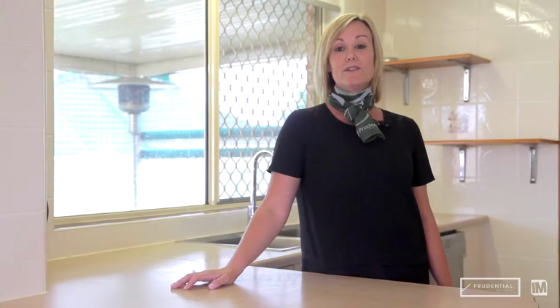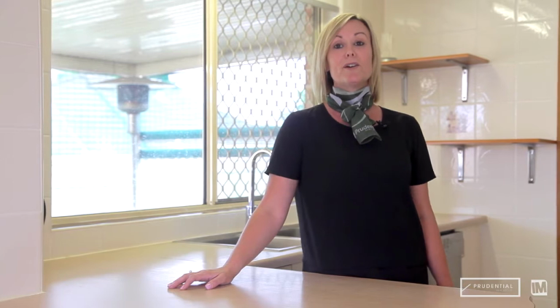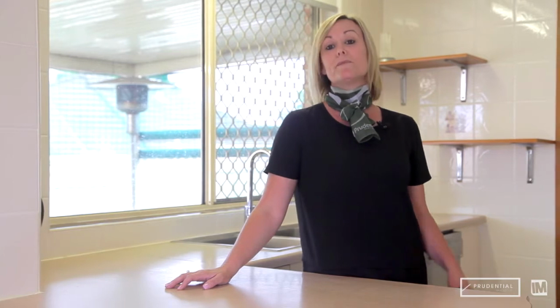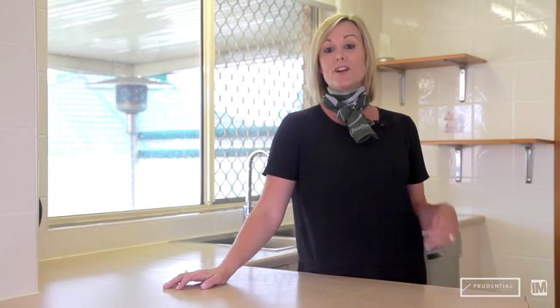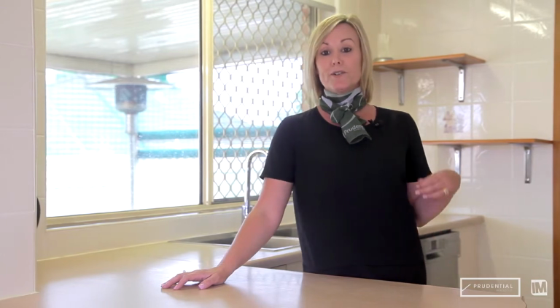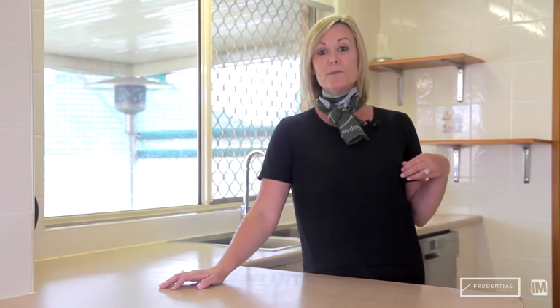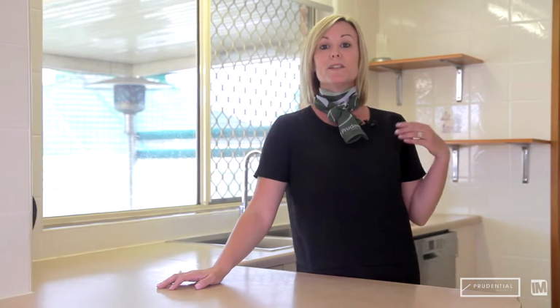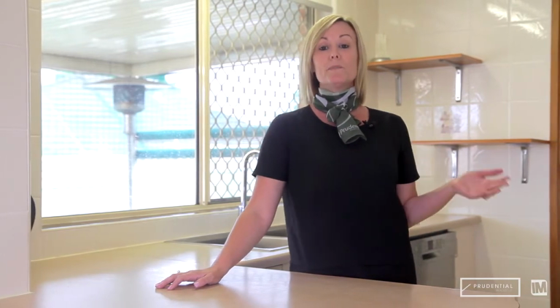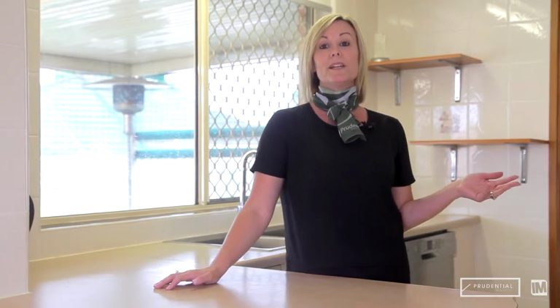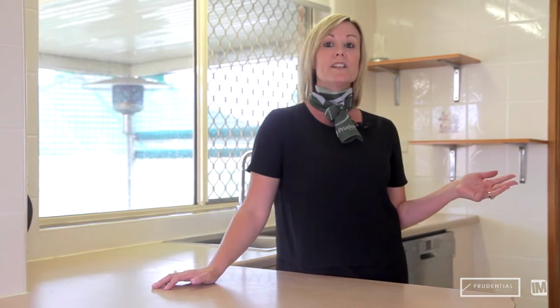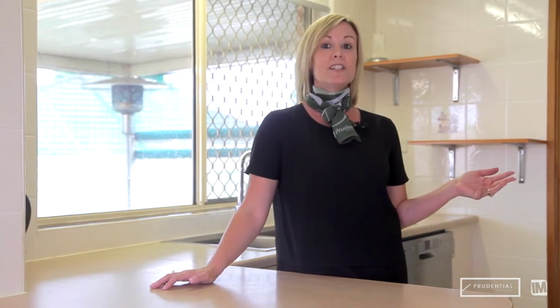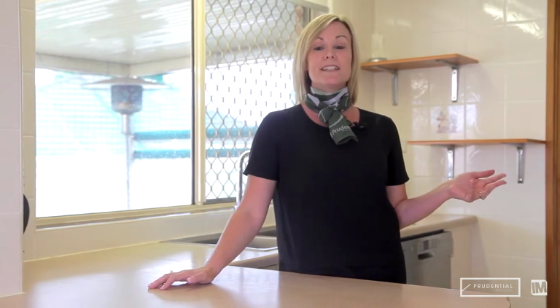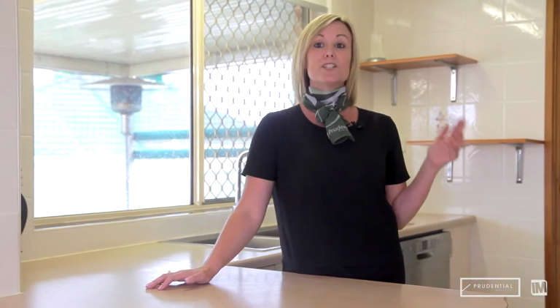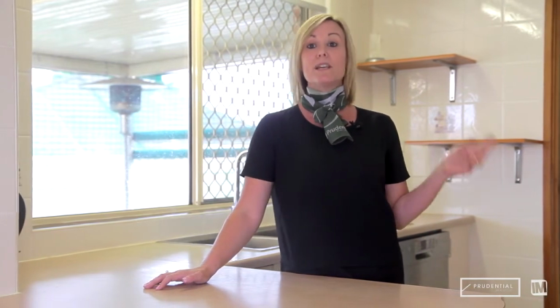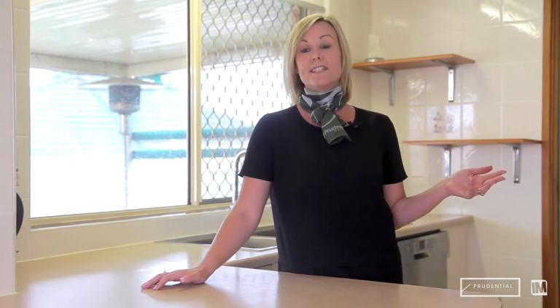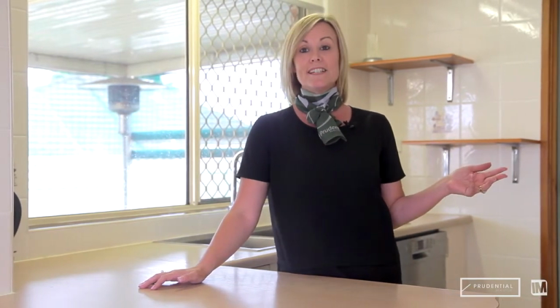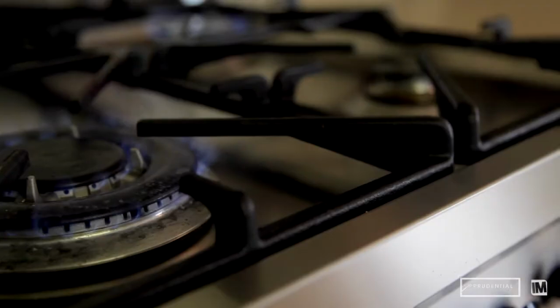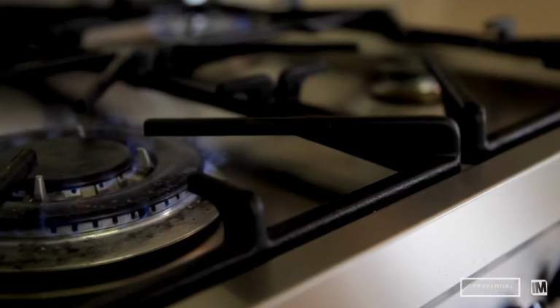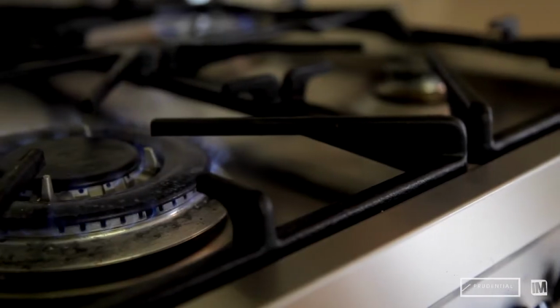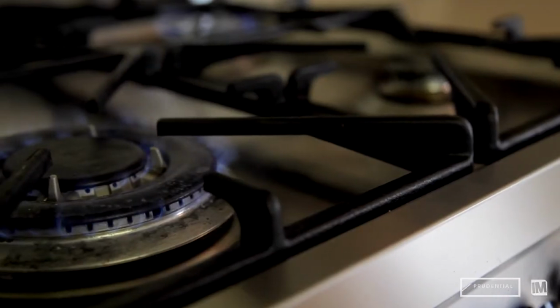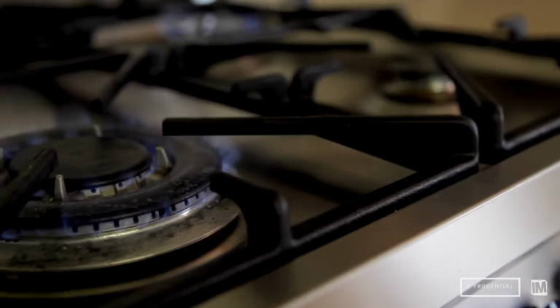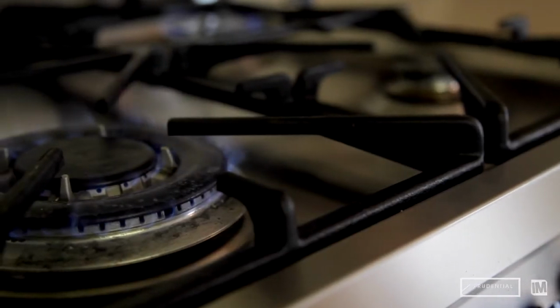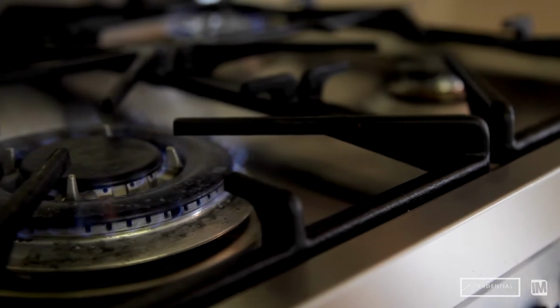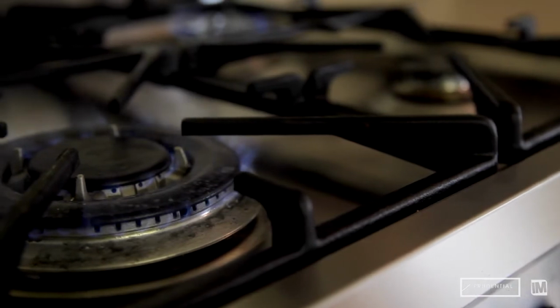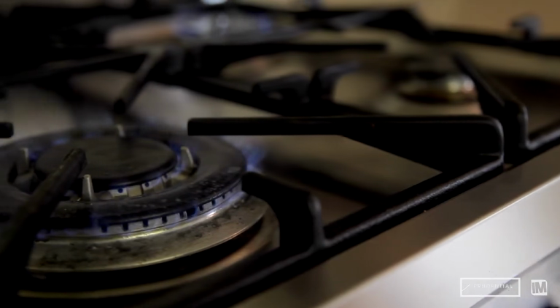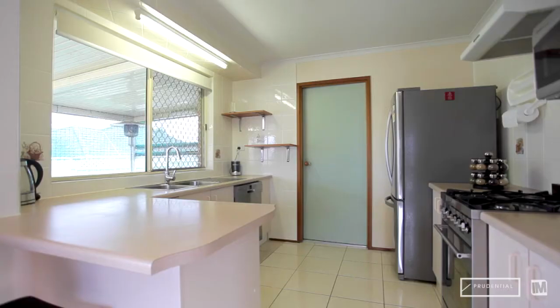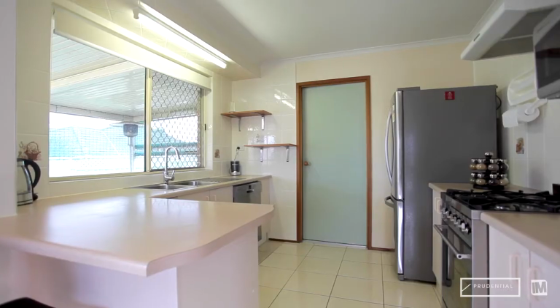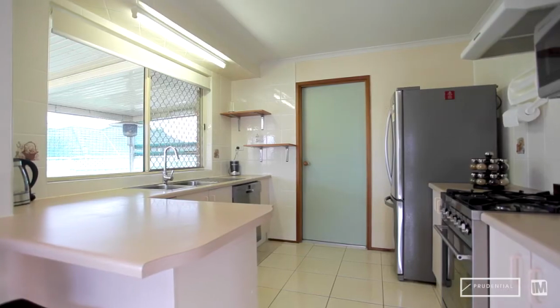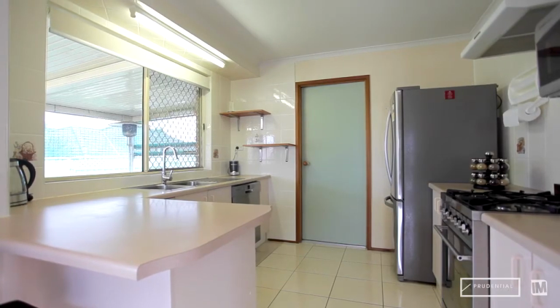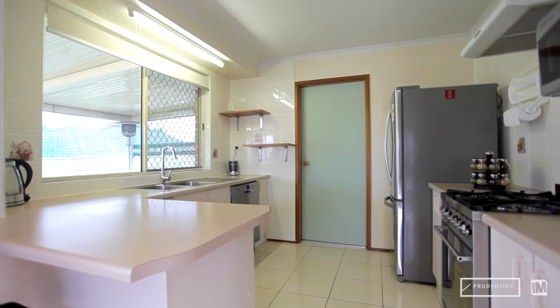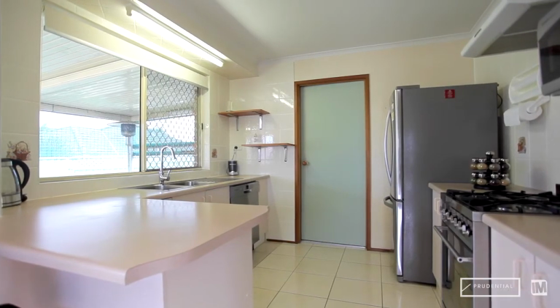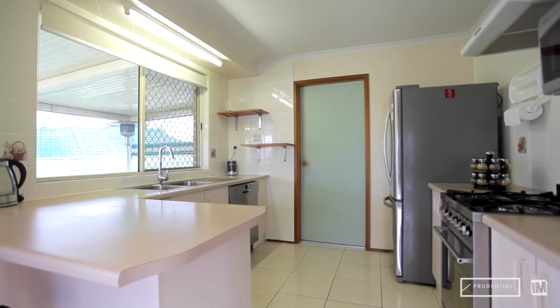Flowing on from the dining room, the well appointed kitchen has gas cooking facilities, a dishwasher and plenty of bench space to help prepare those evening meals.